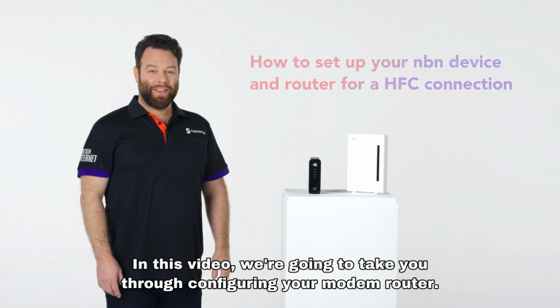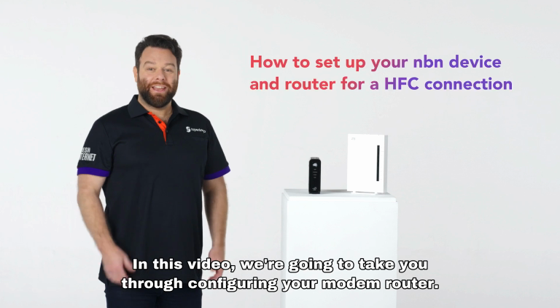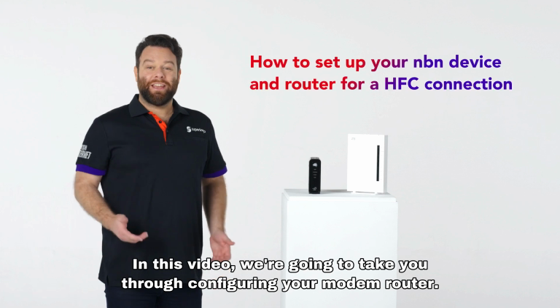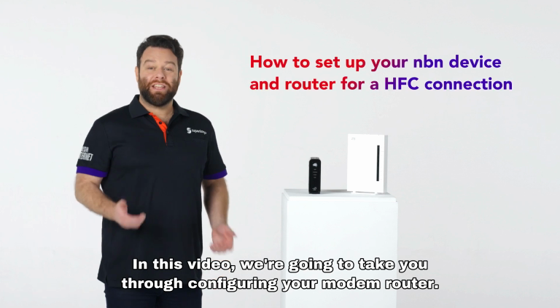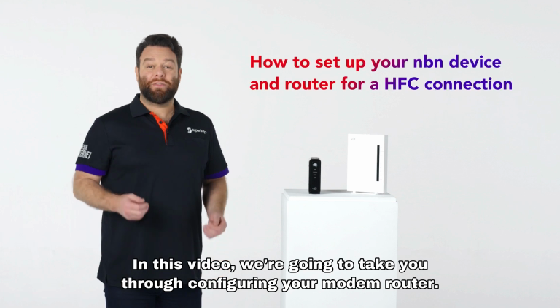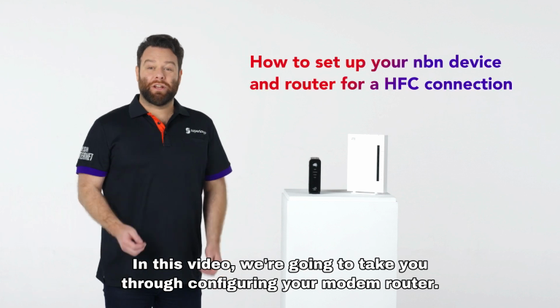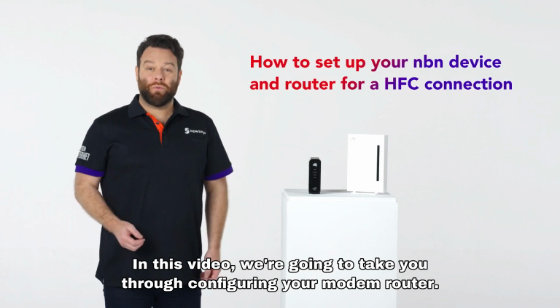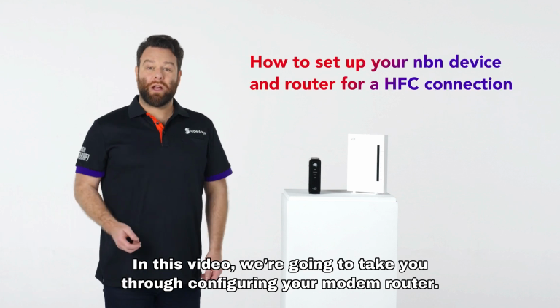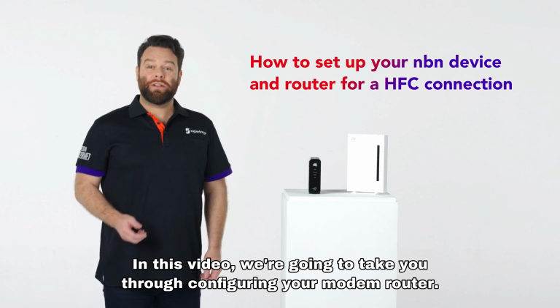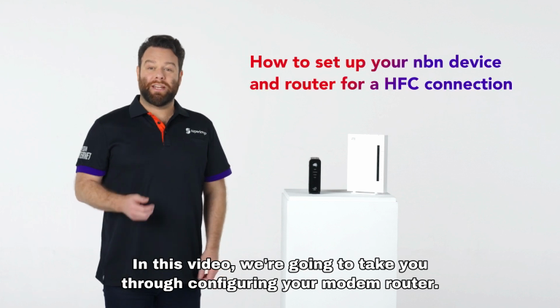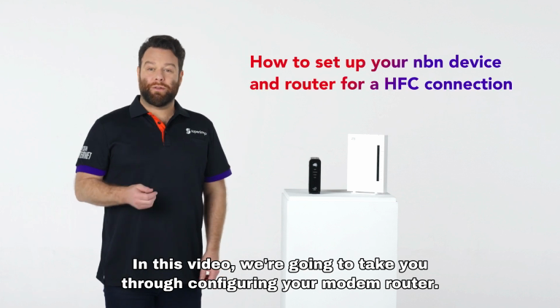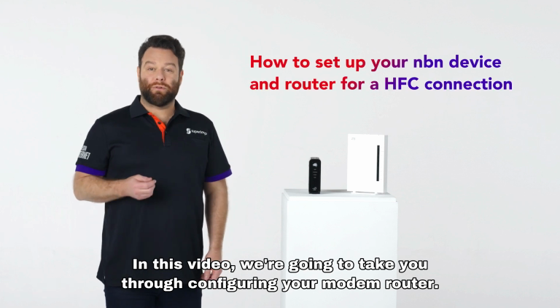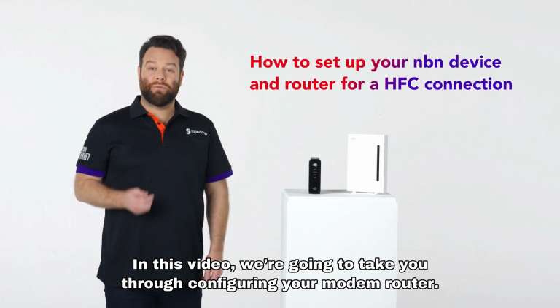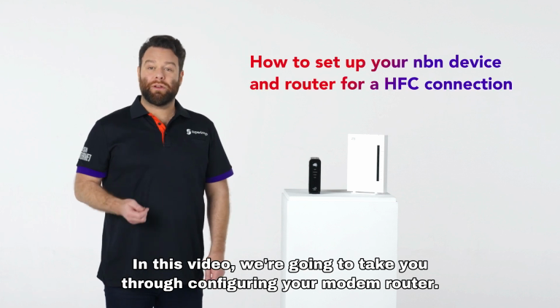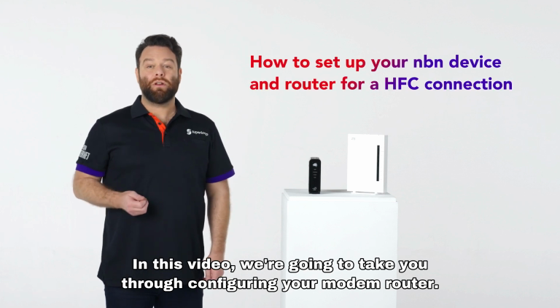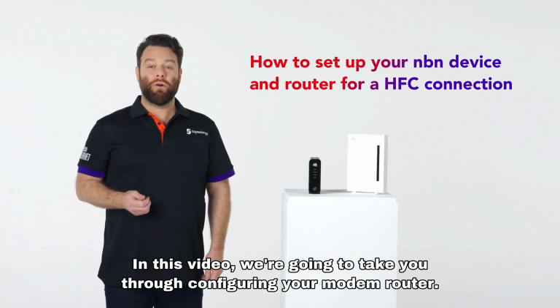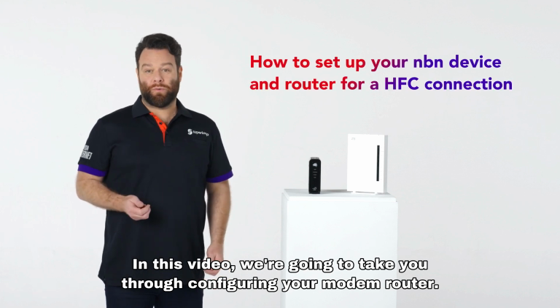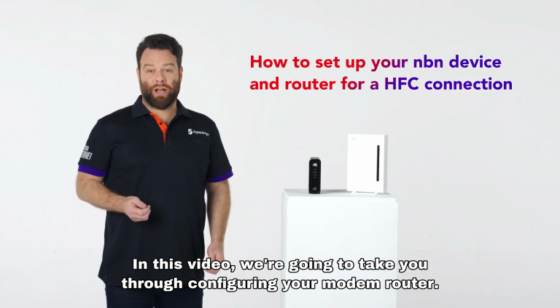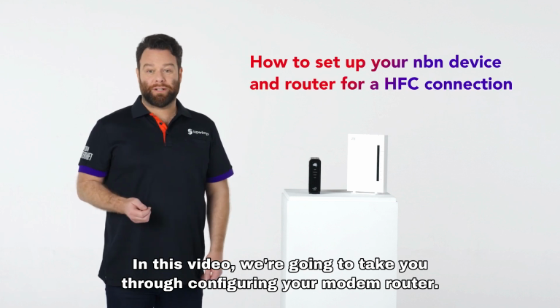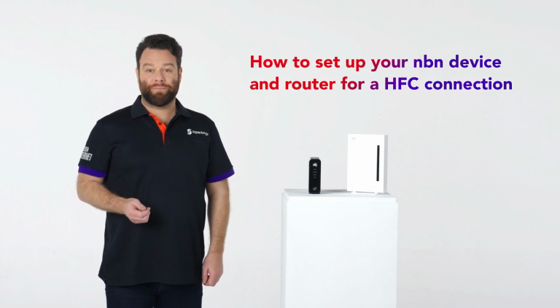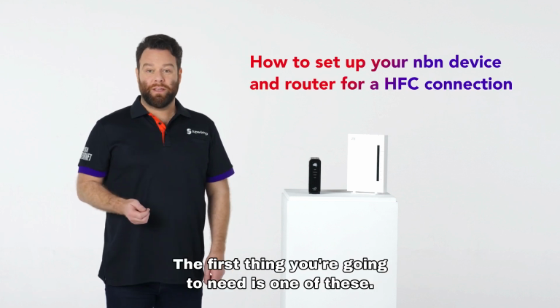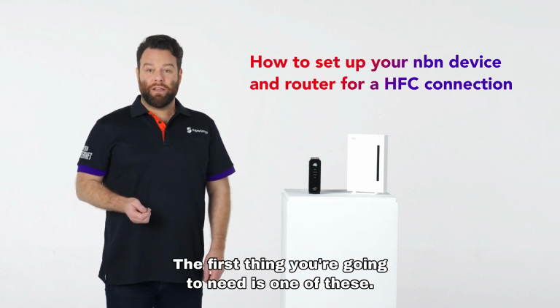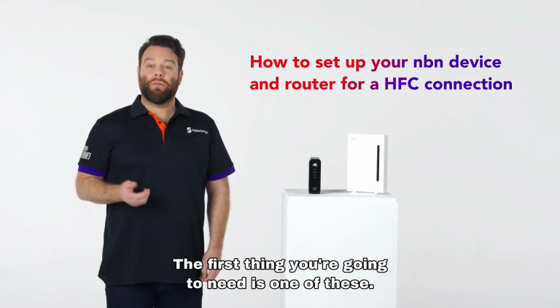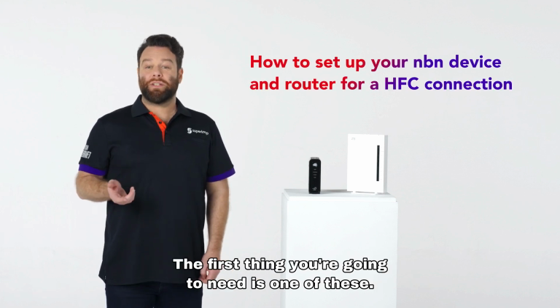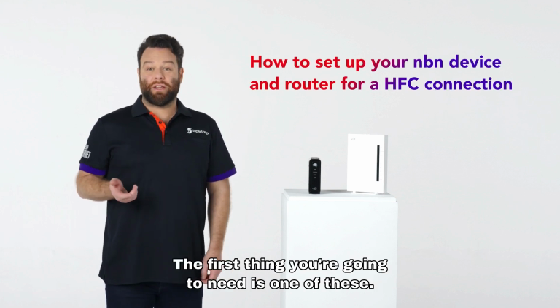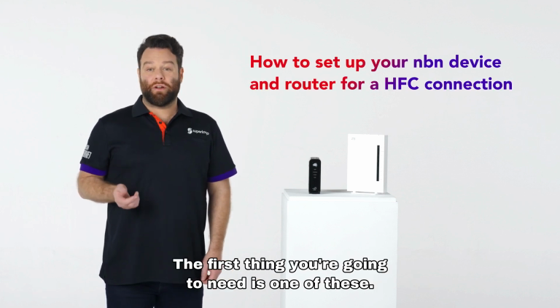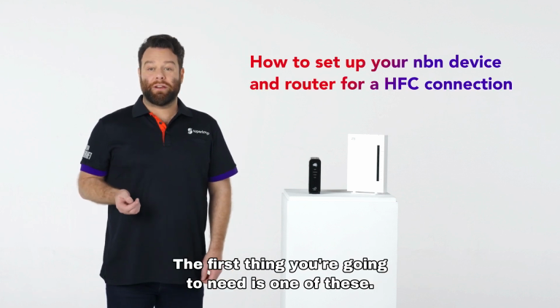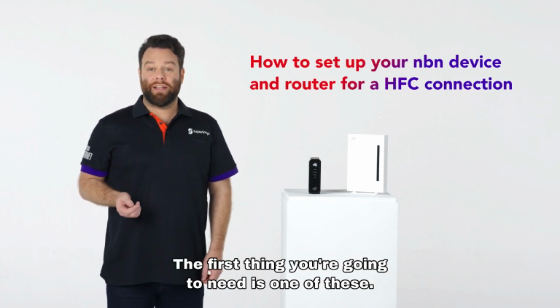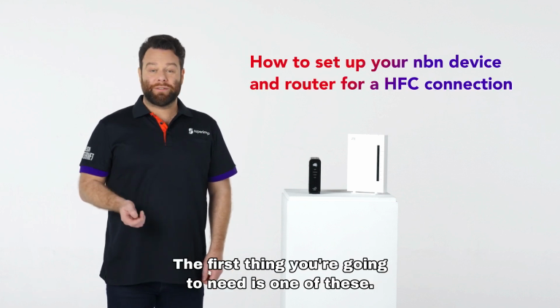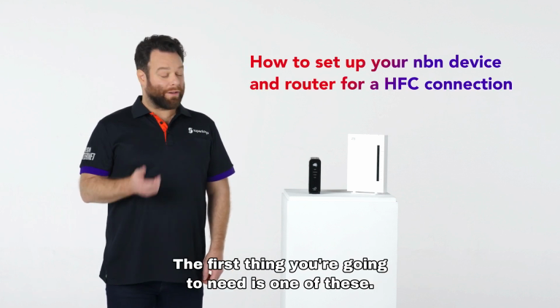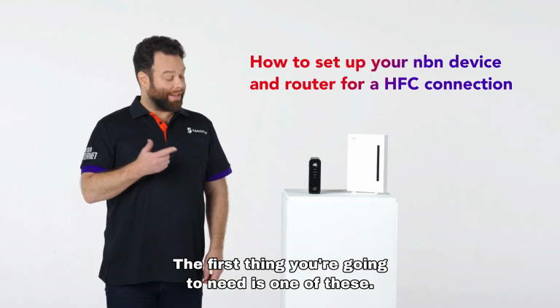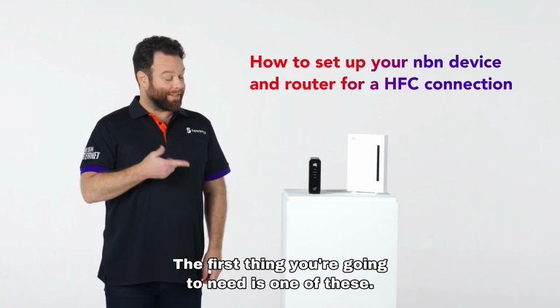In this video we're going to take you through configuring your modem router. The first thing you're going to need is one of these.